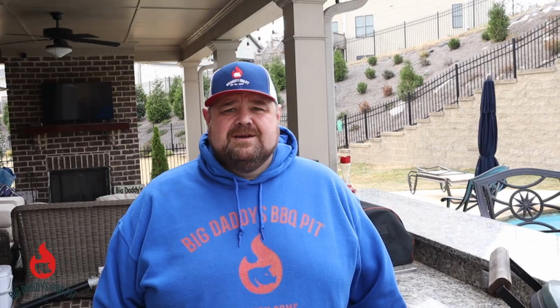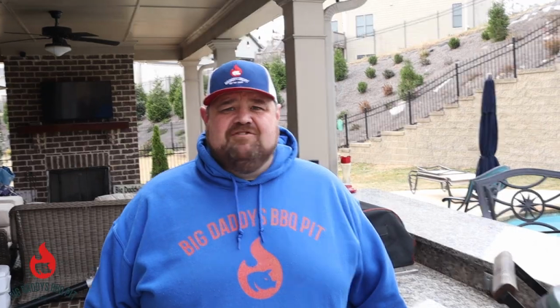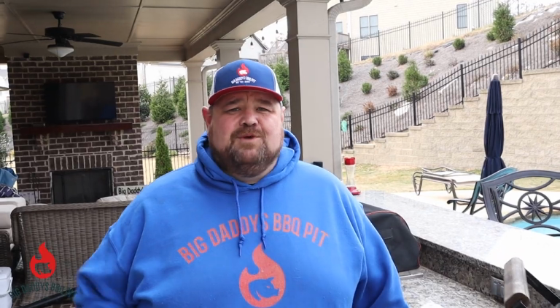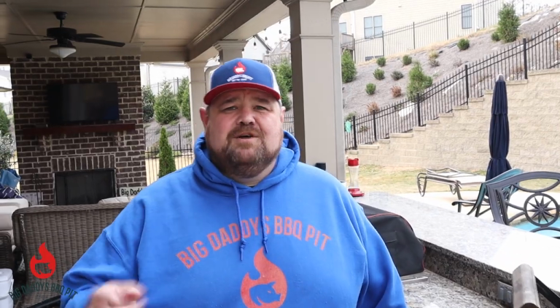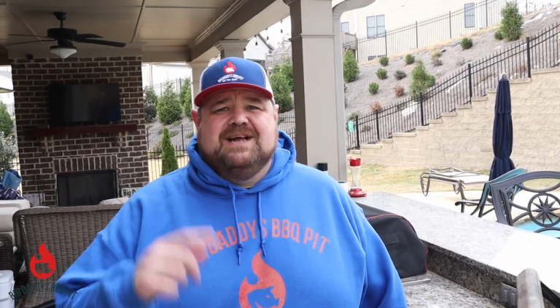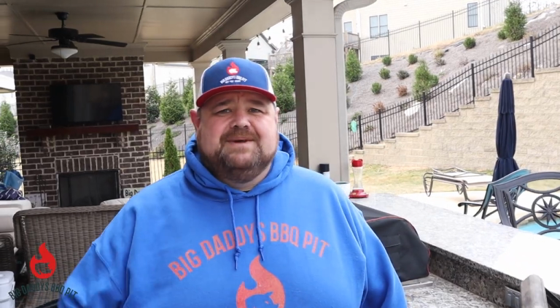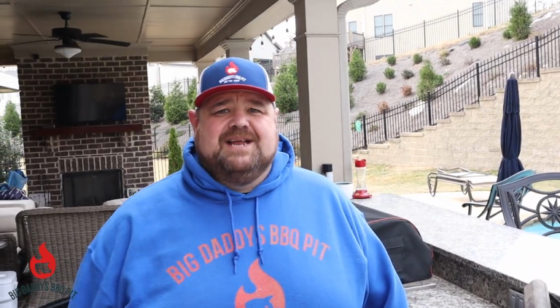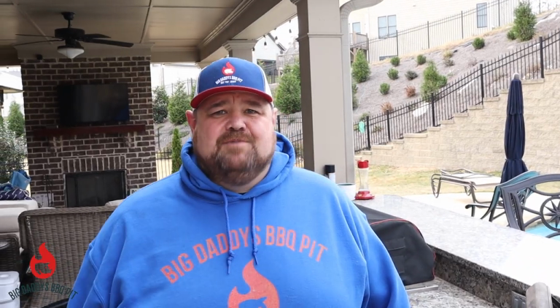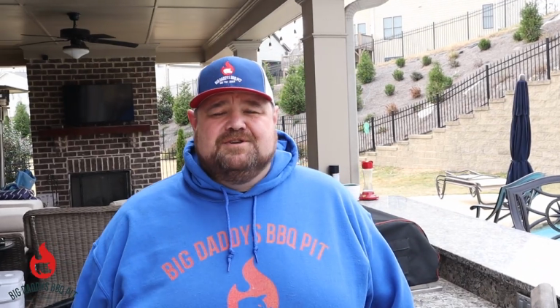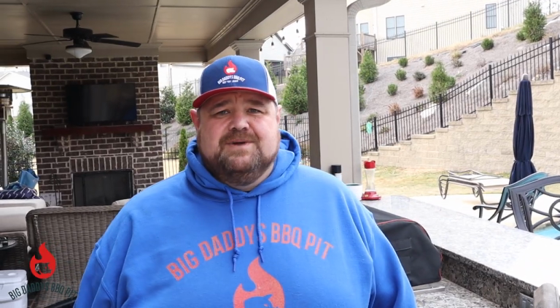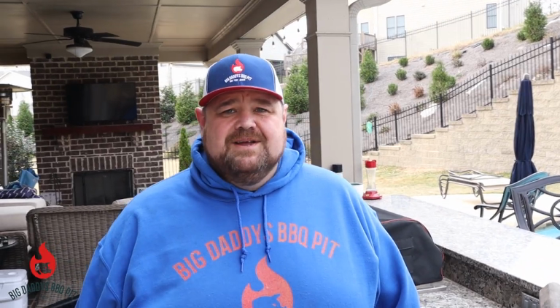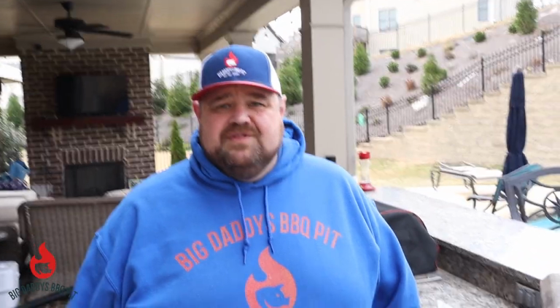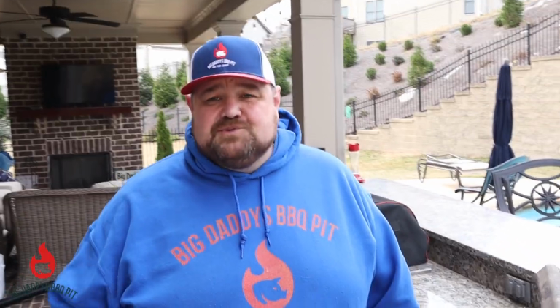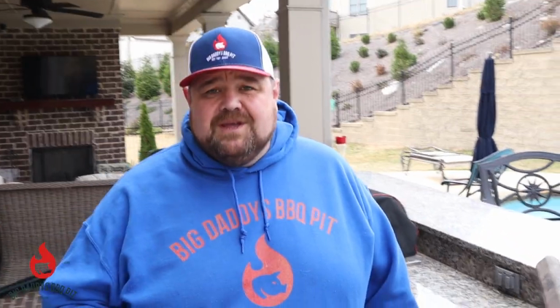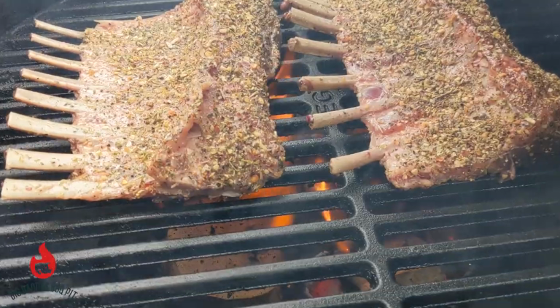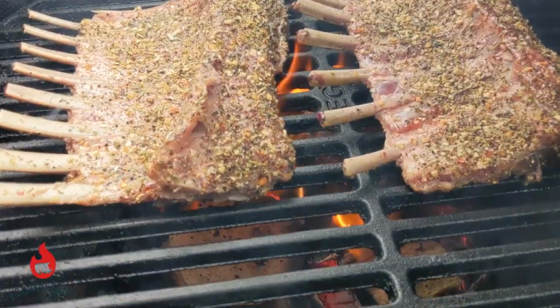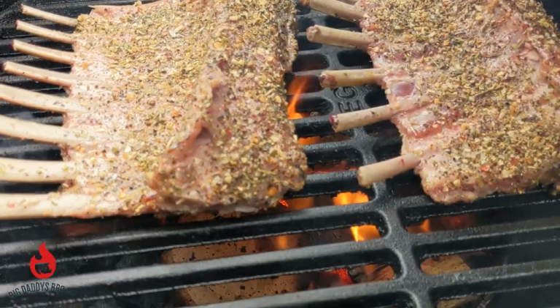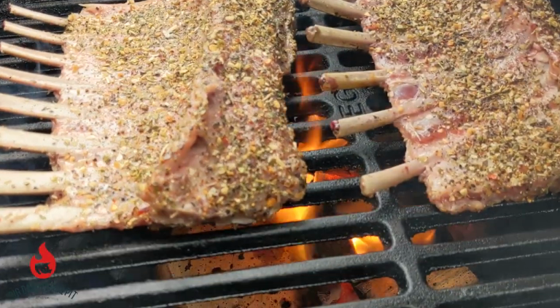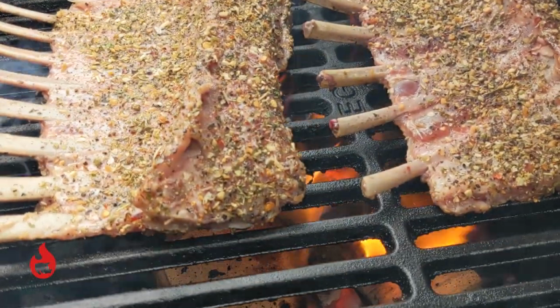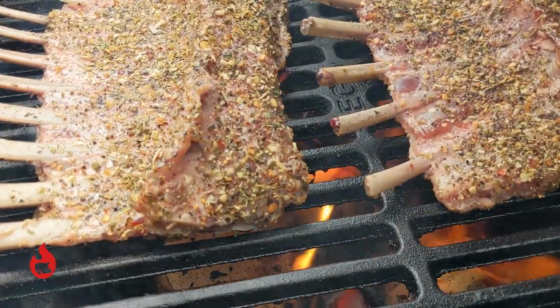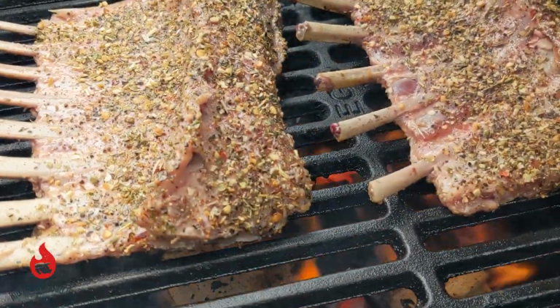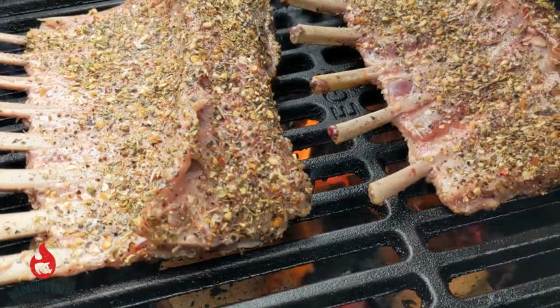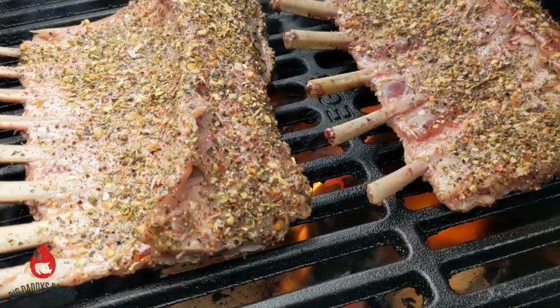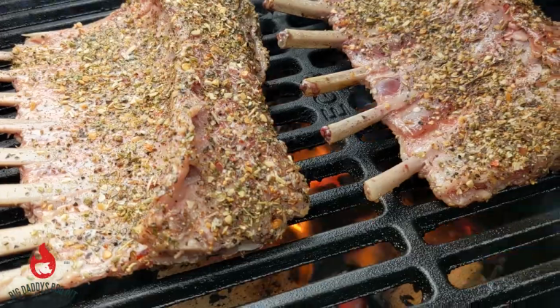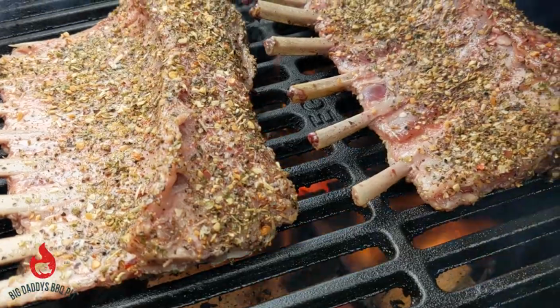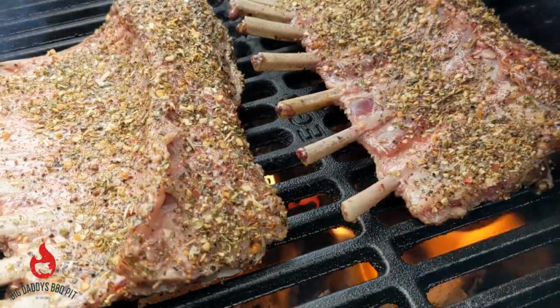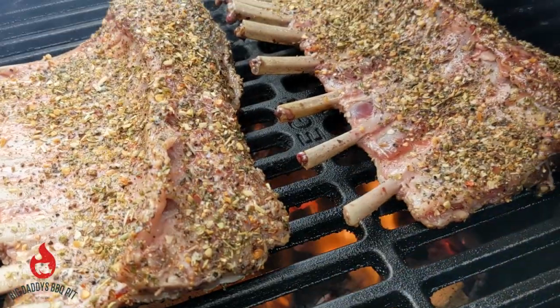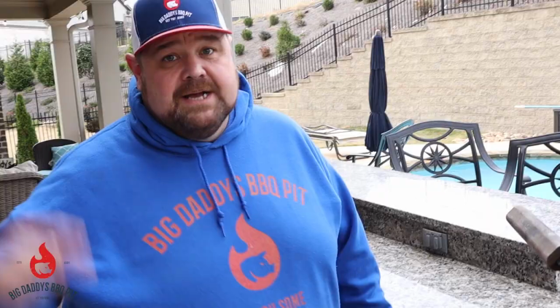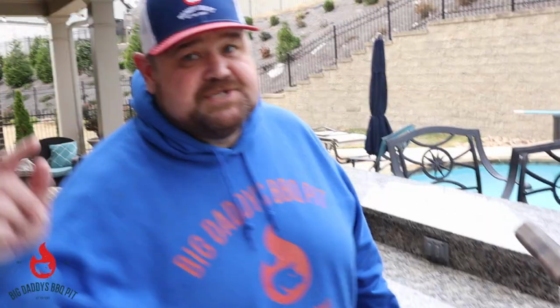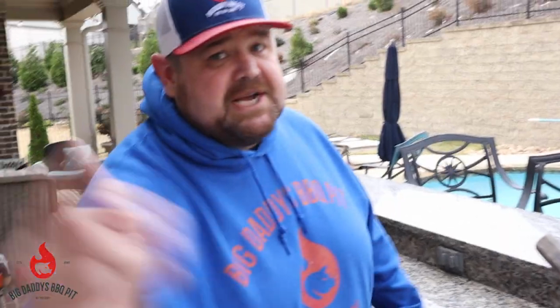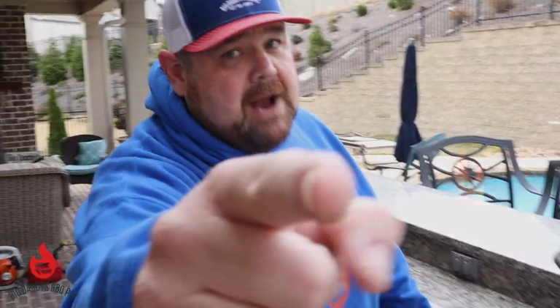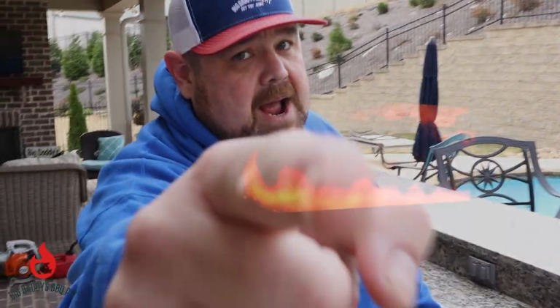Hey everybody, welcome back to Big Daddy's Barbecue Pit. This week we're gonna do a rack of lamb on the Big Green Egg. Stick around!